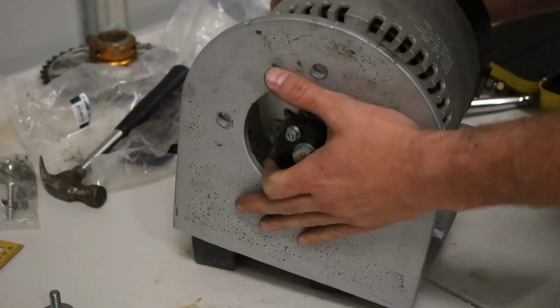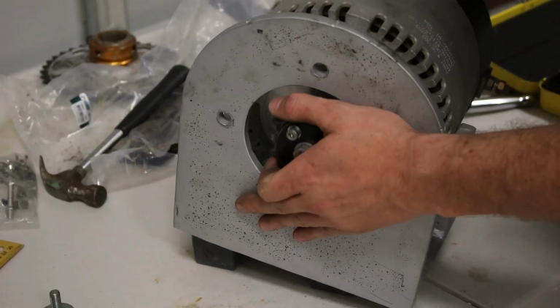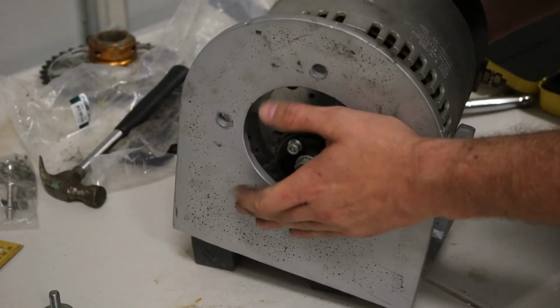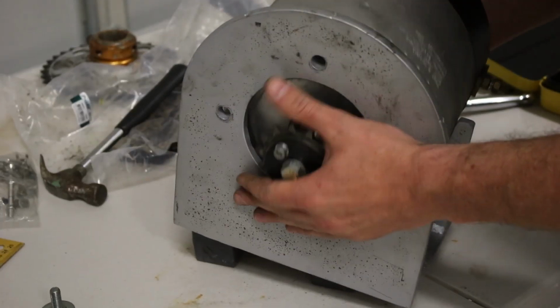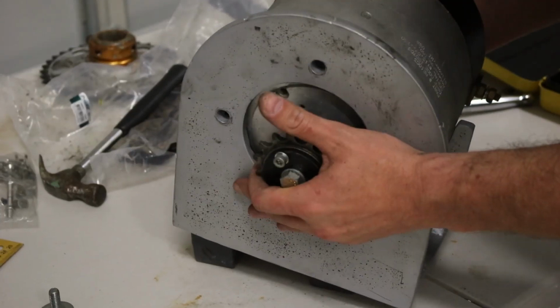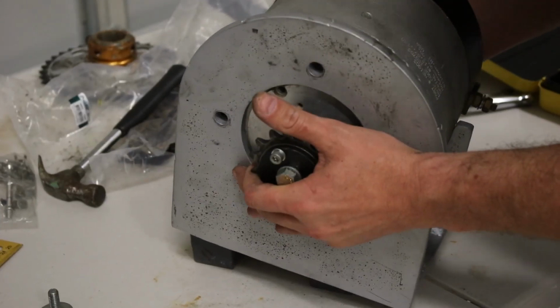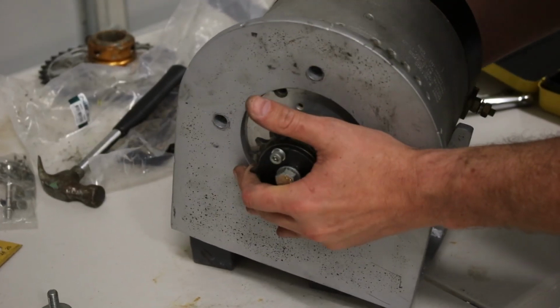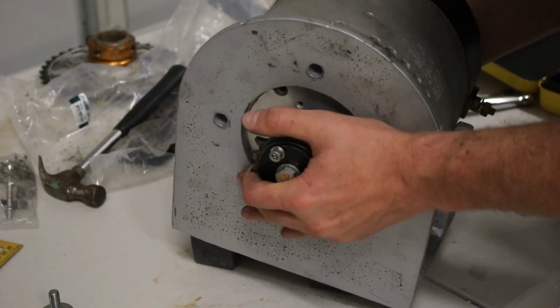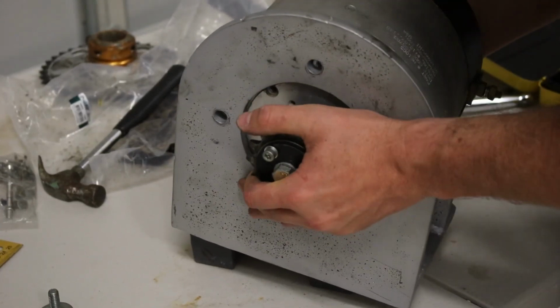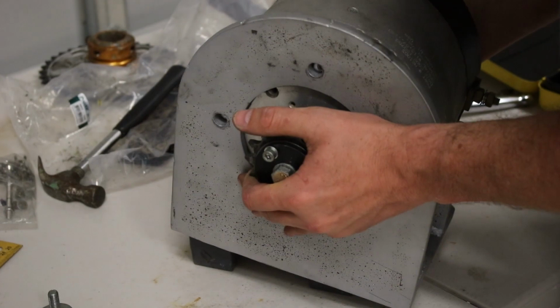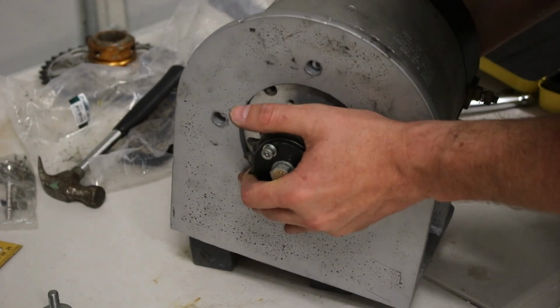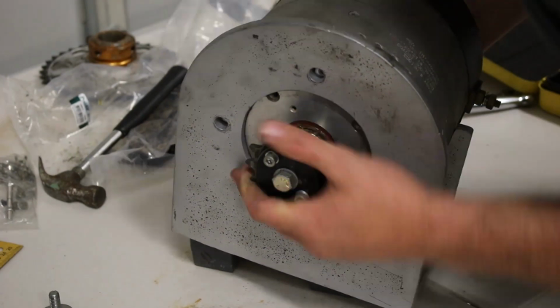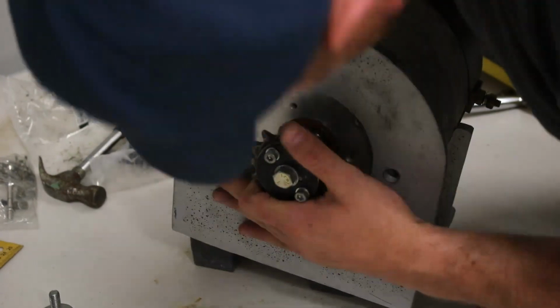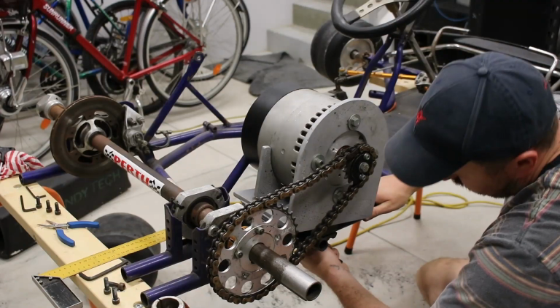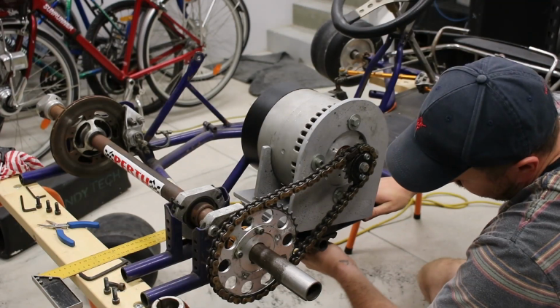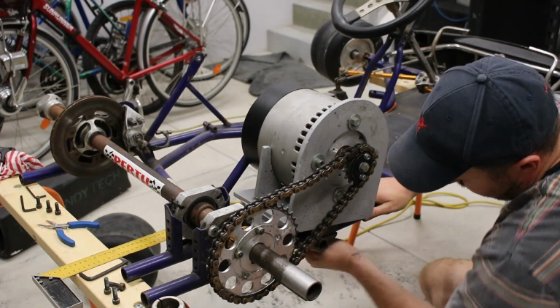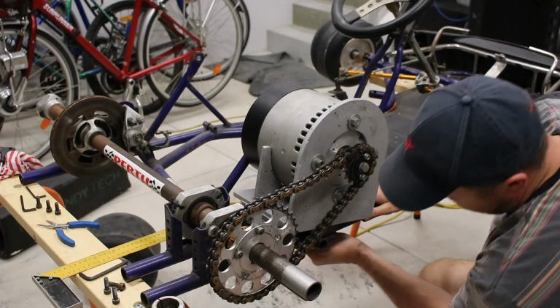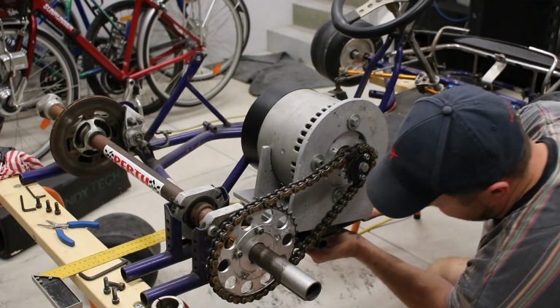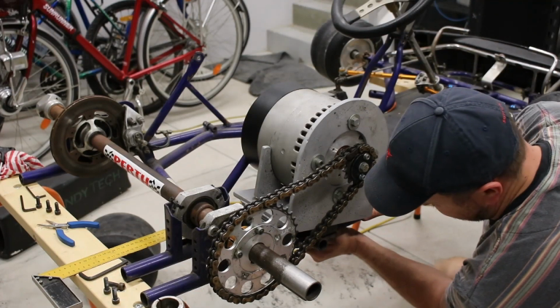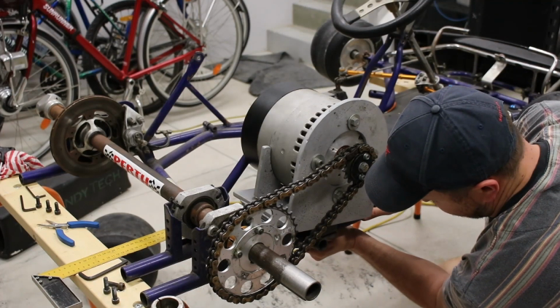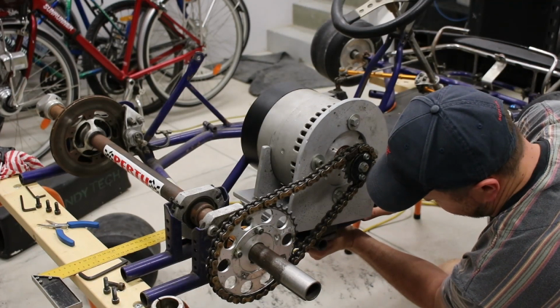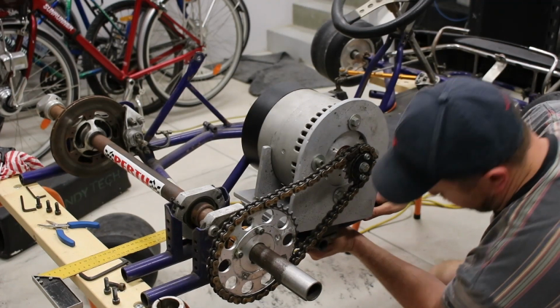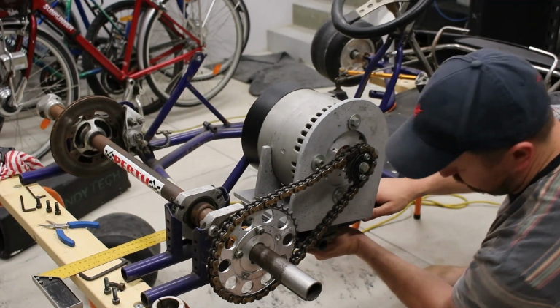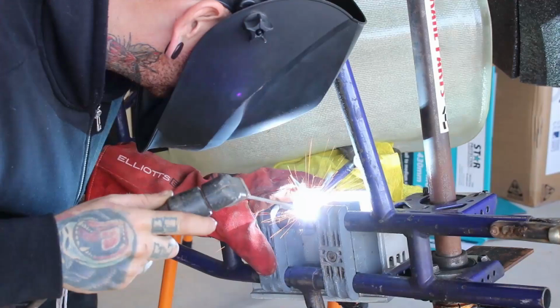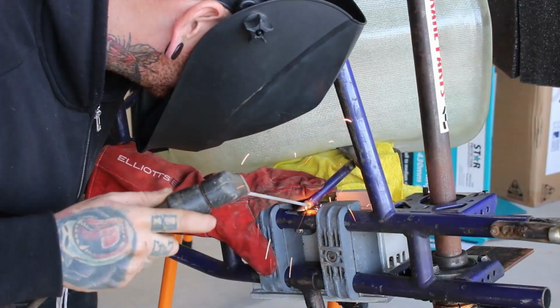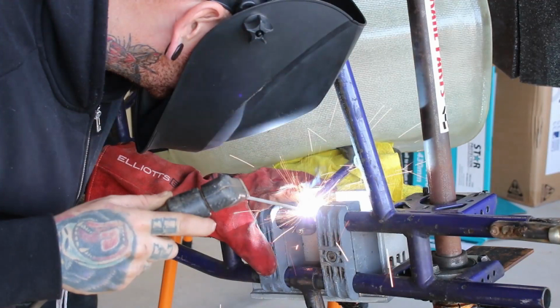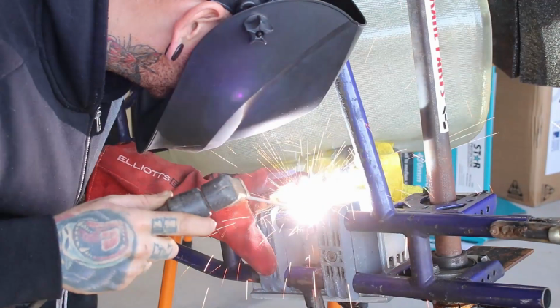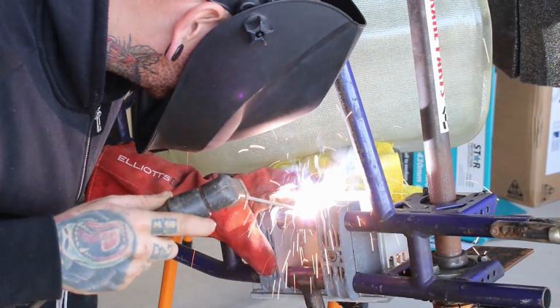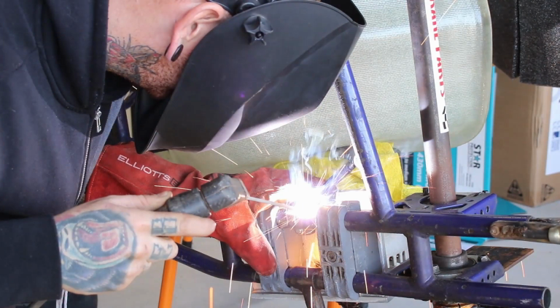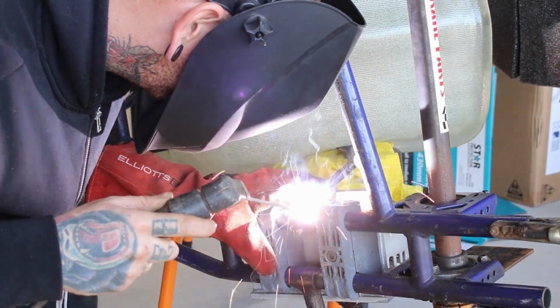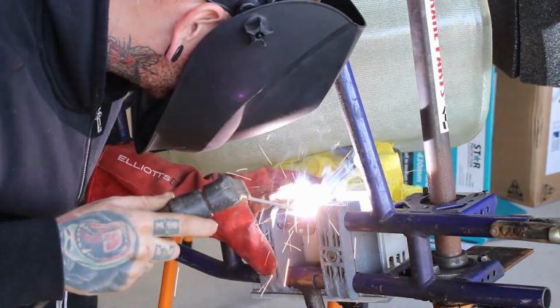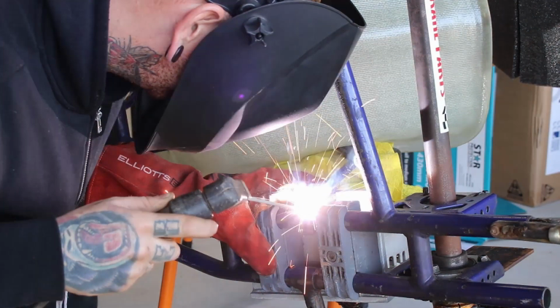In the last go-kart video we got the new Motenergy motor fitted and did a couple of small things to get this cart ready for some power.